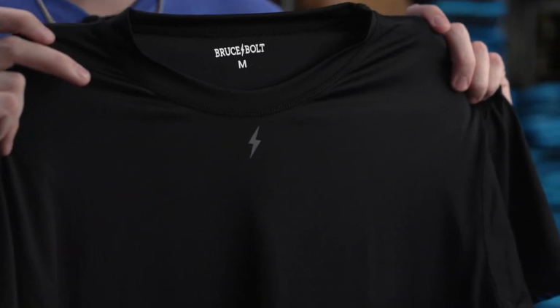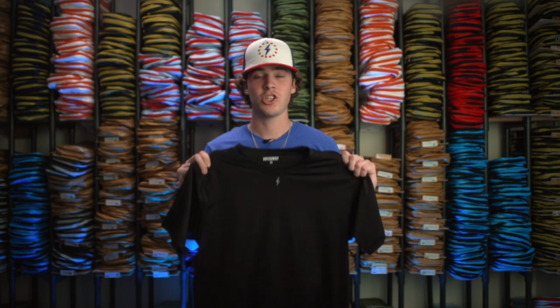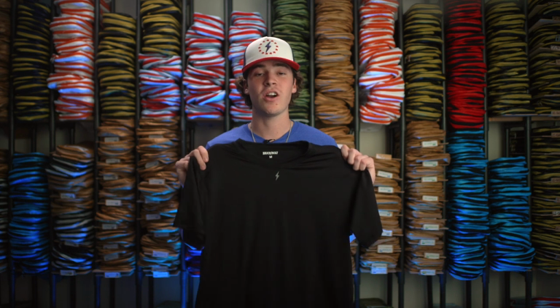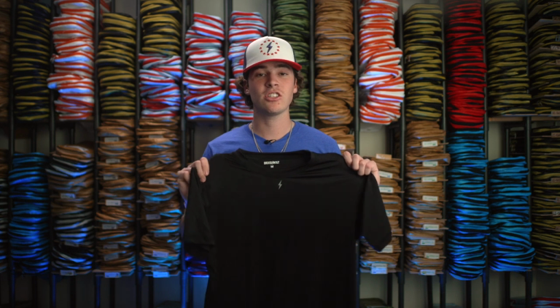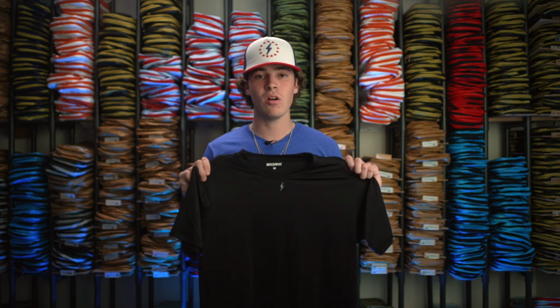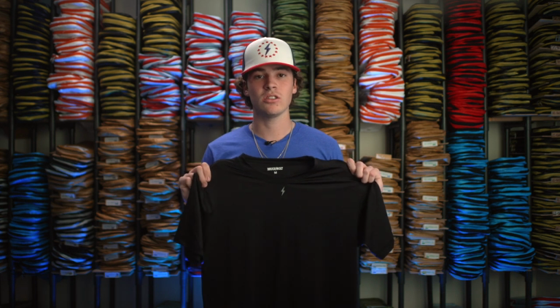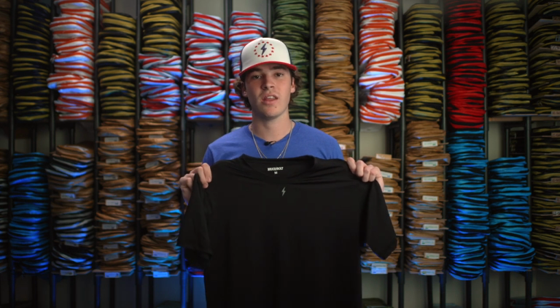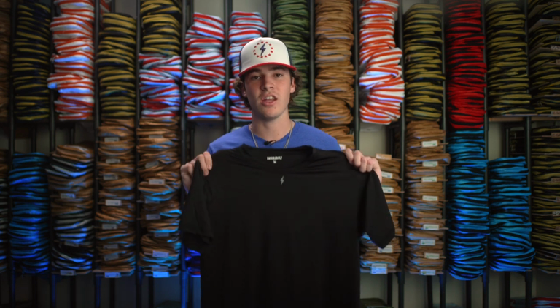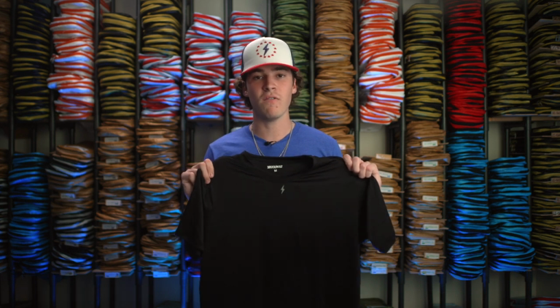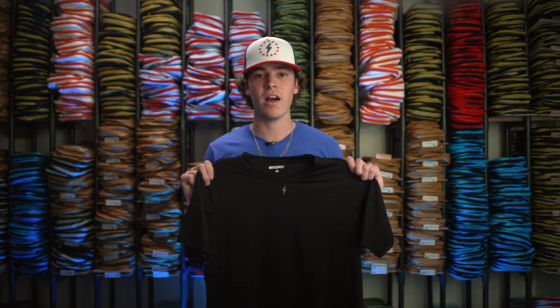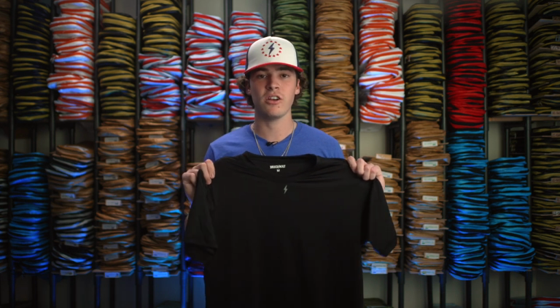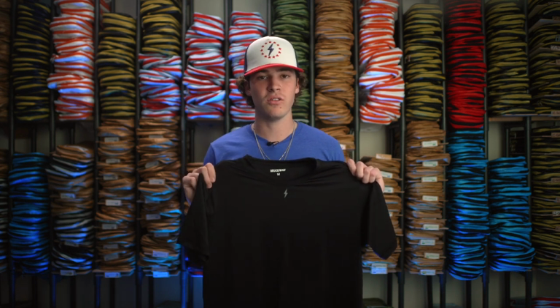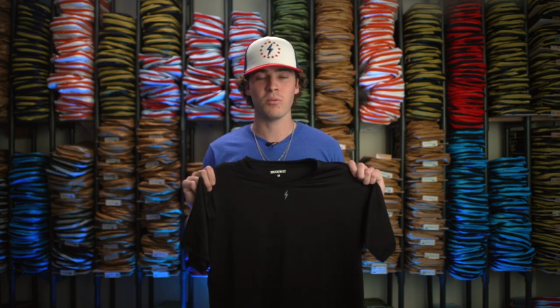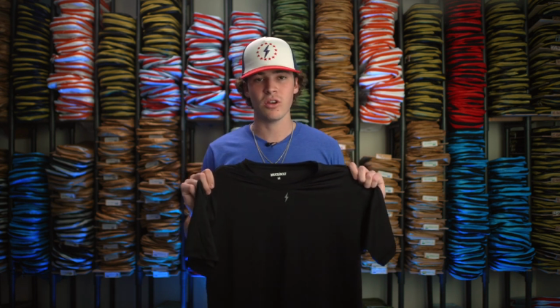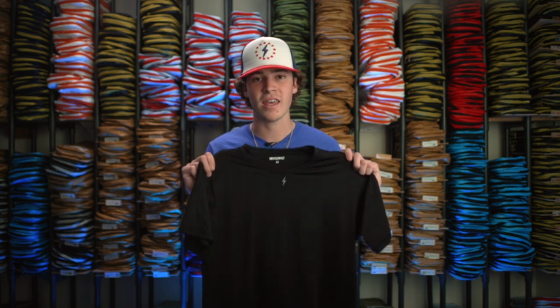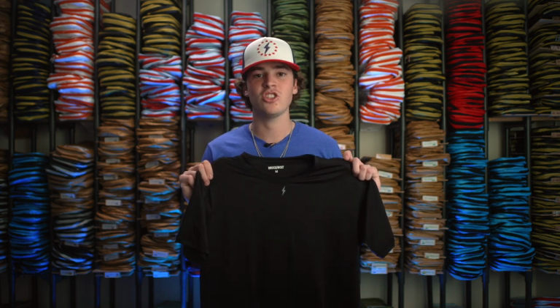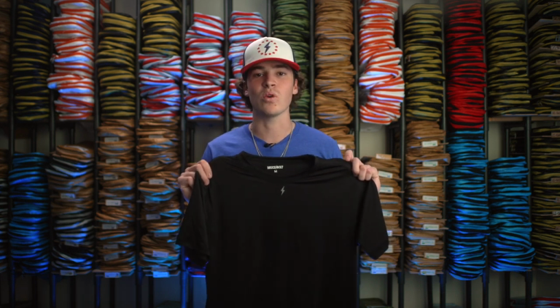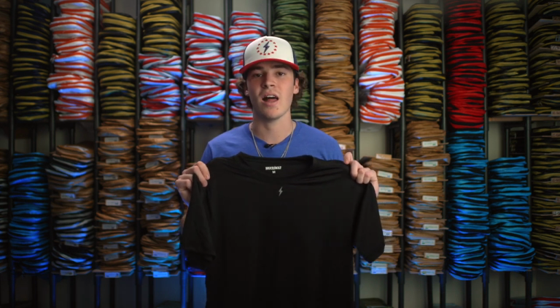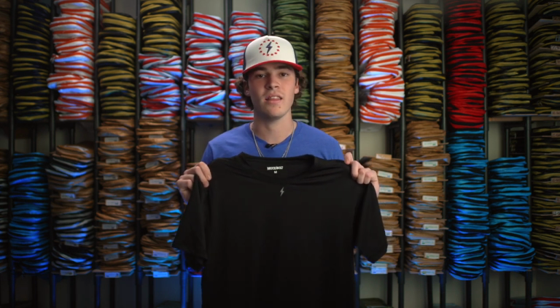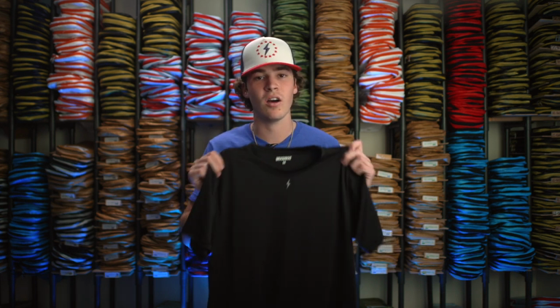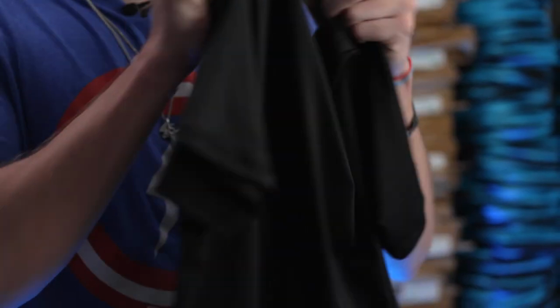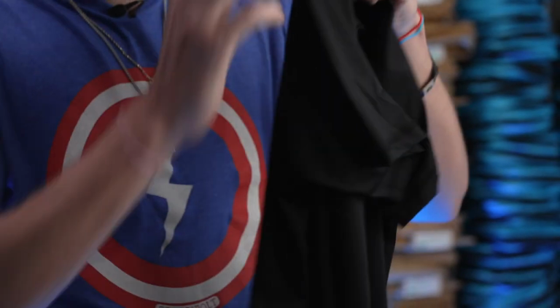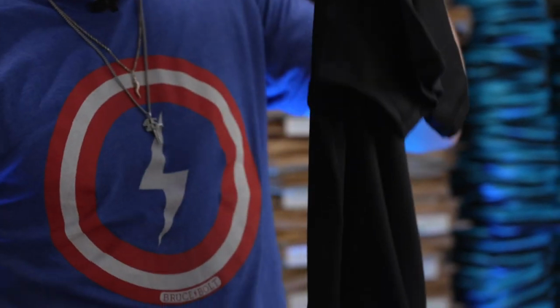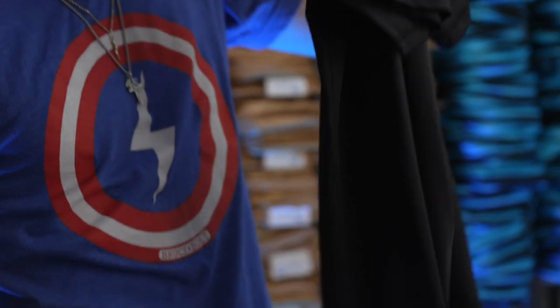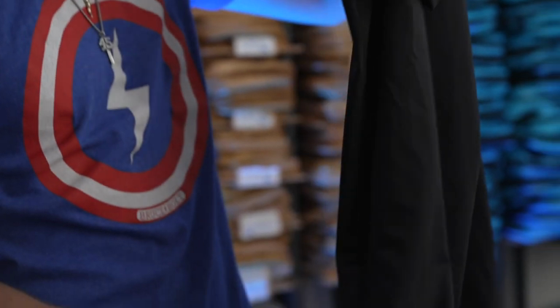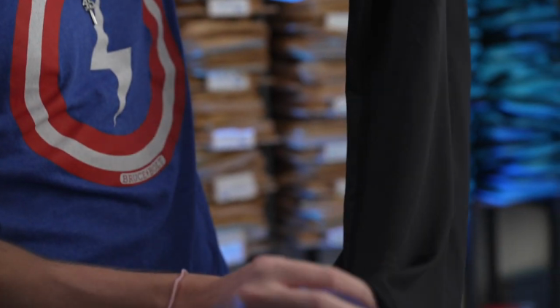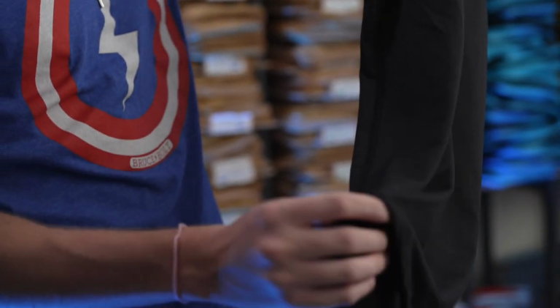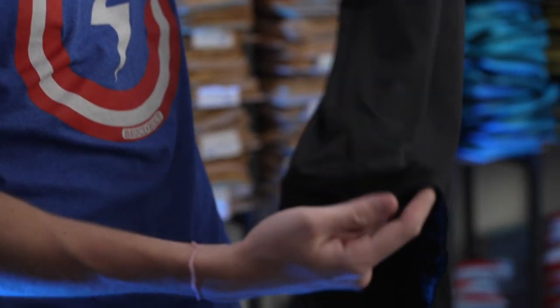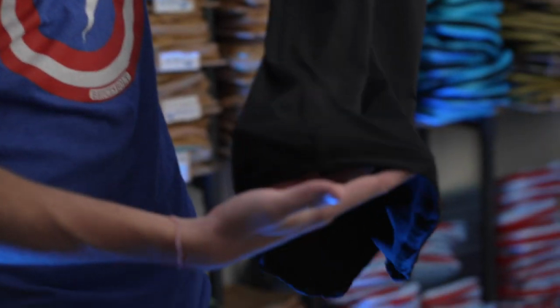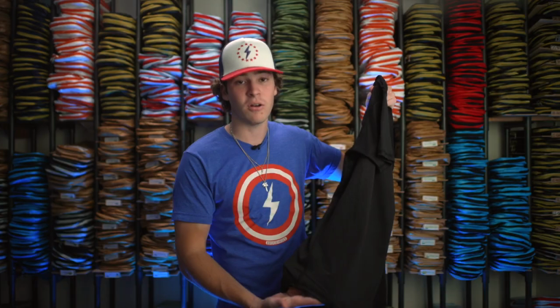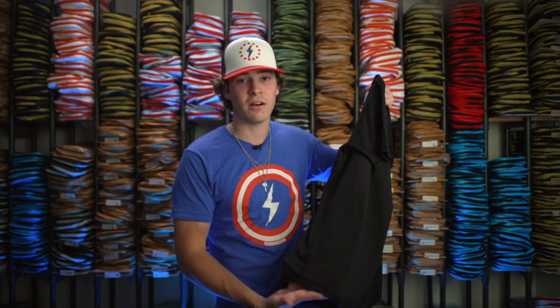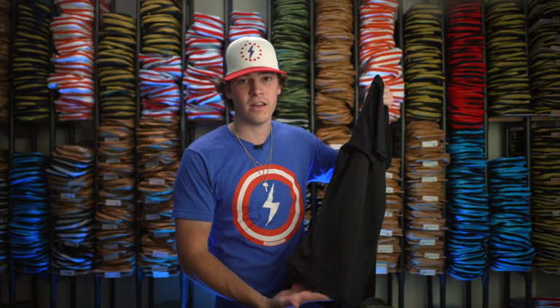The shirts are extra long so that they don't fall out of your uniform when you go to catch or slide. They also feature a scallop hemline for a better fit.